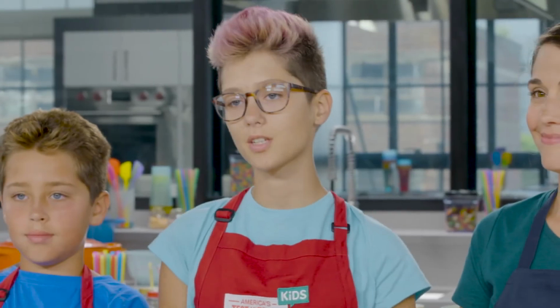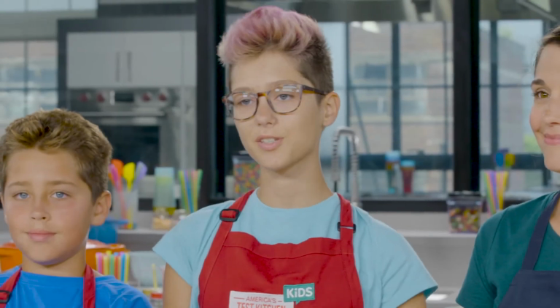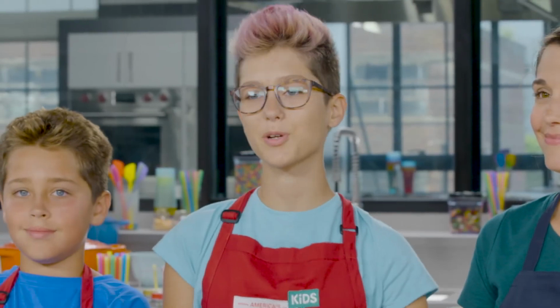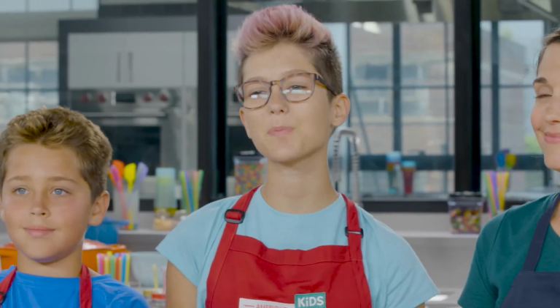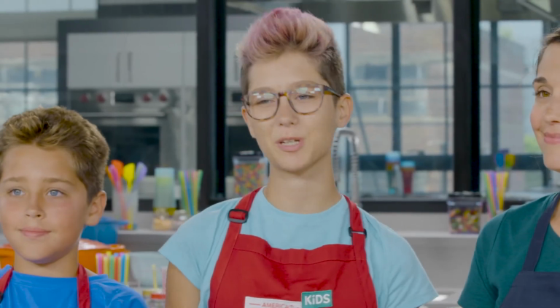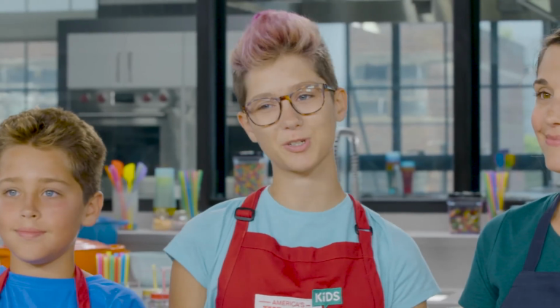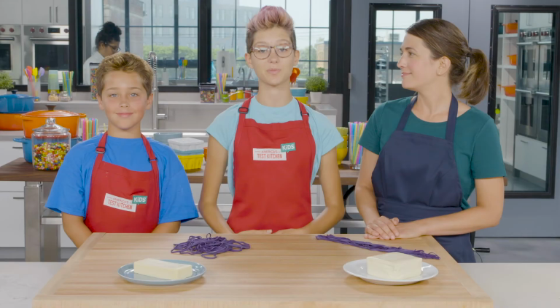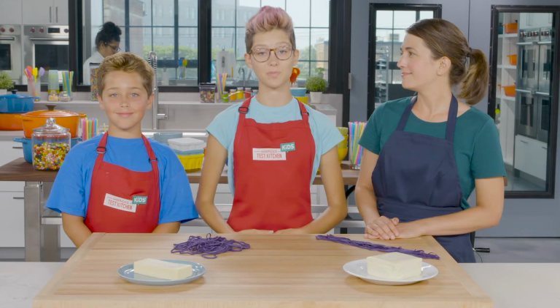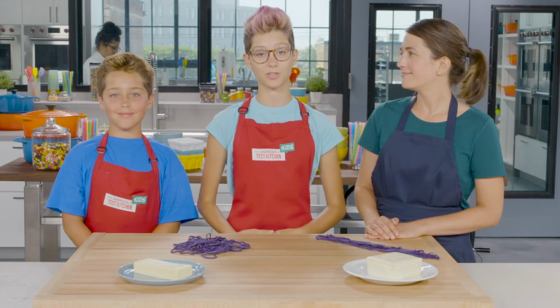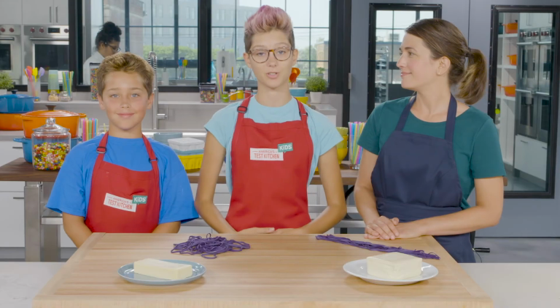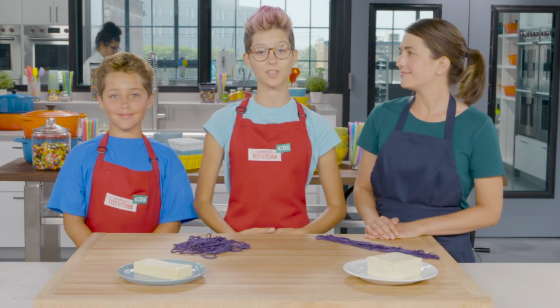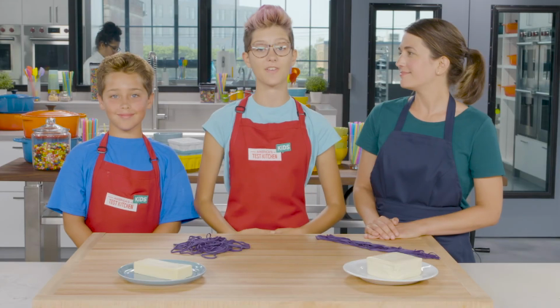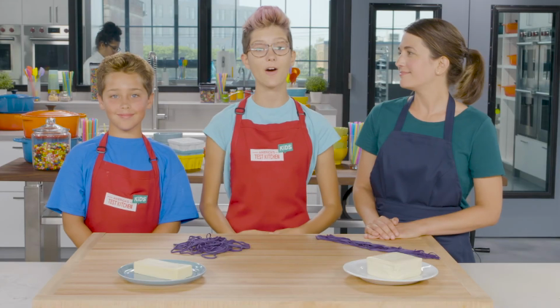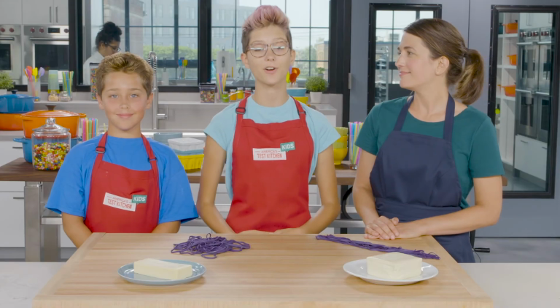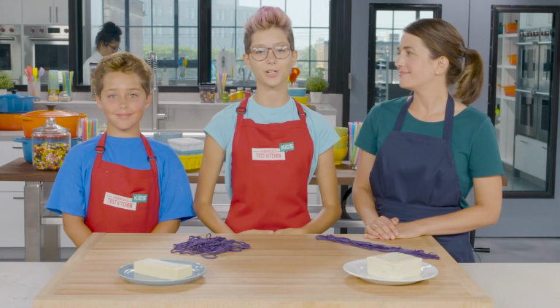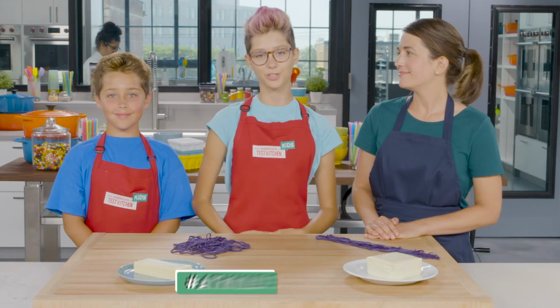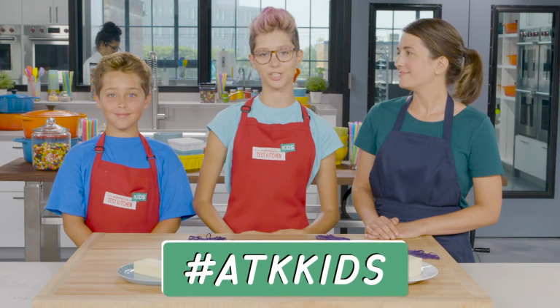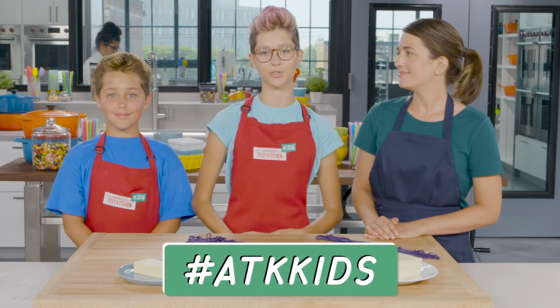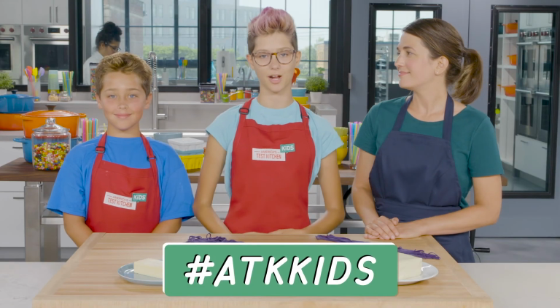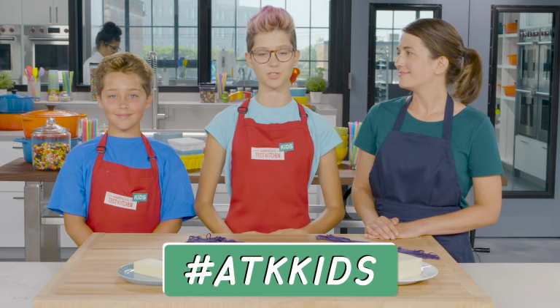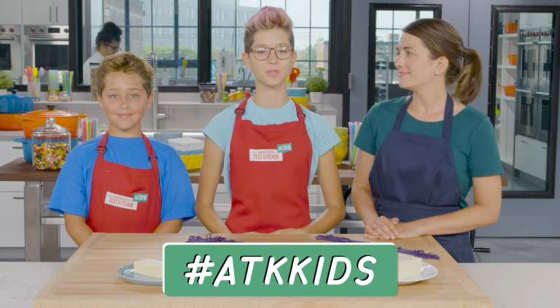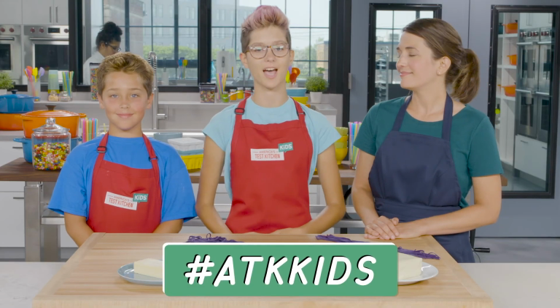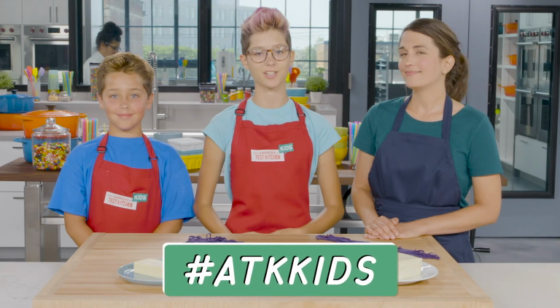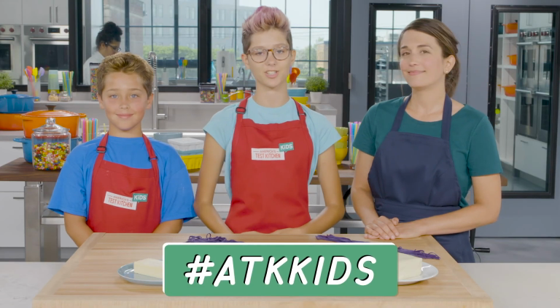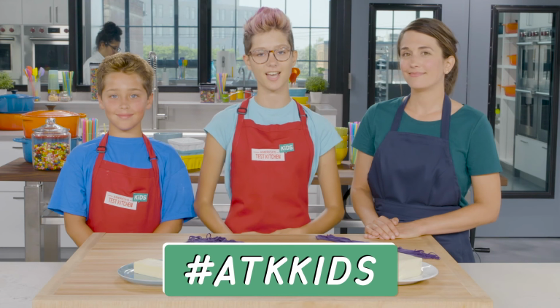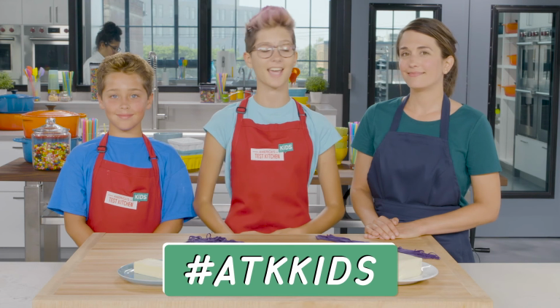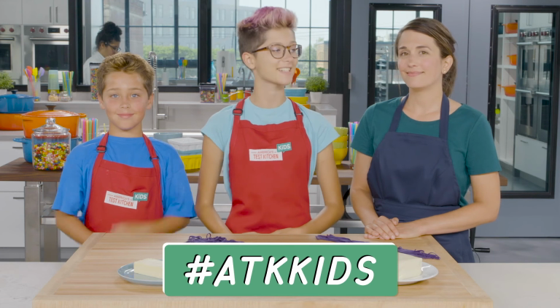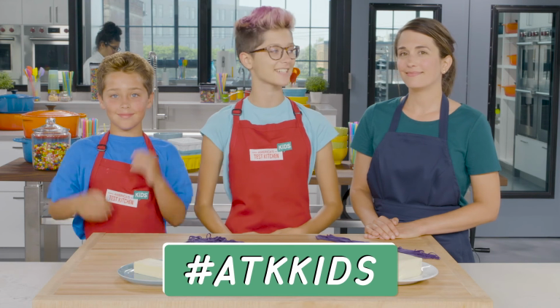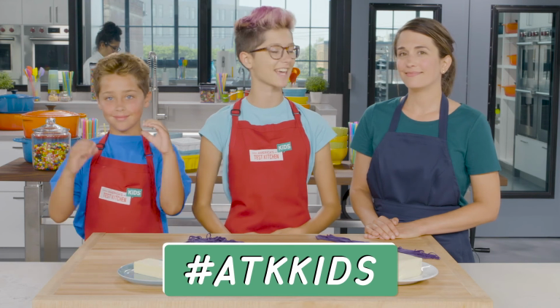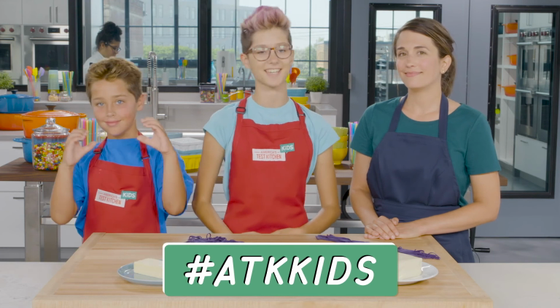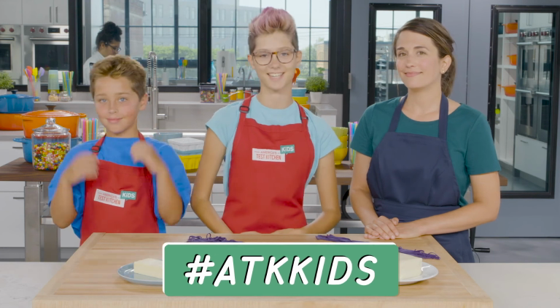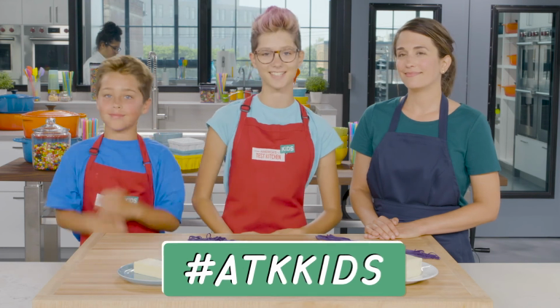Send in your videos and pictures of how far your cheese stretched with the hashtag ATK Kids.